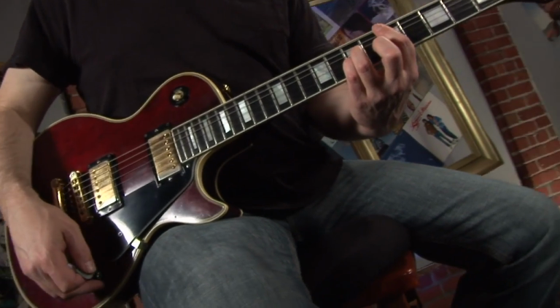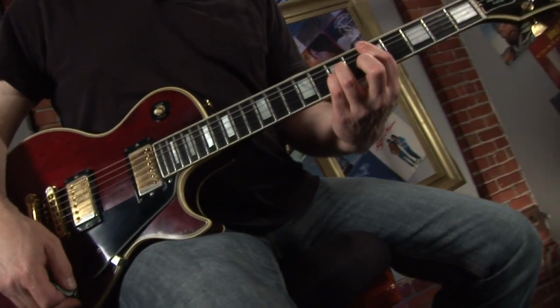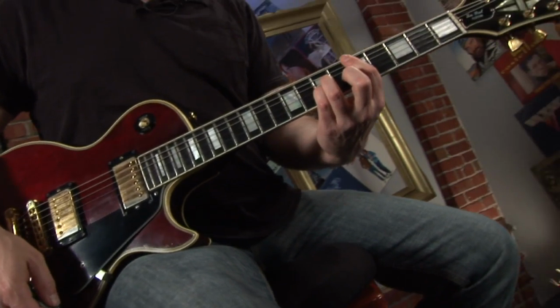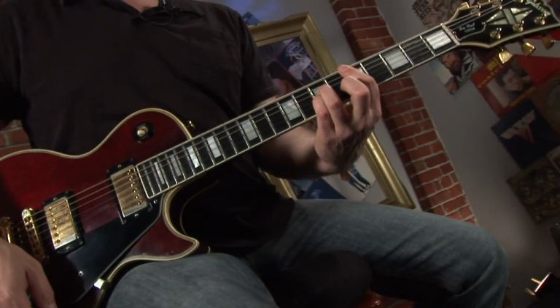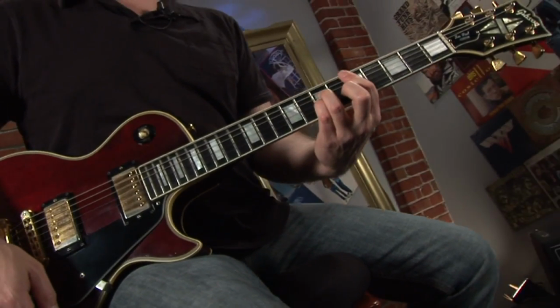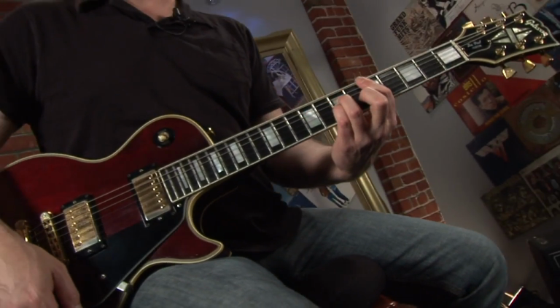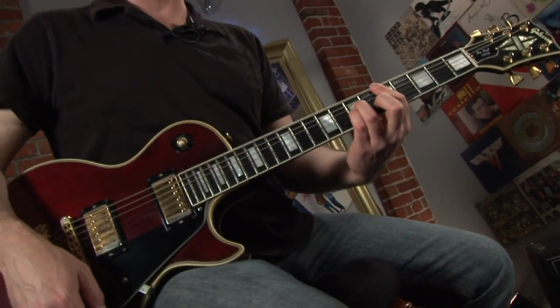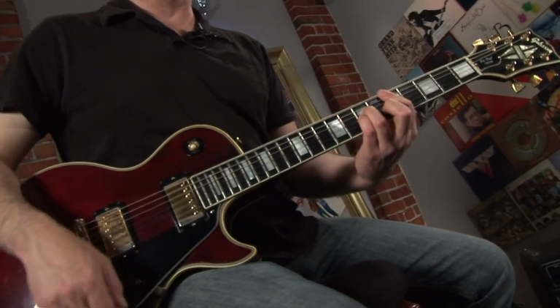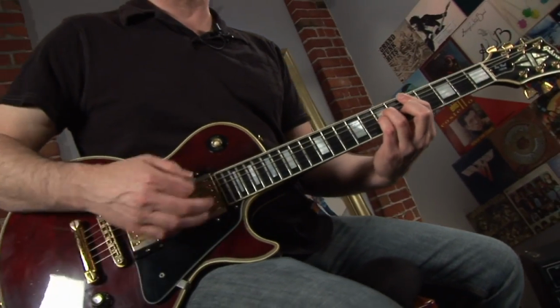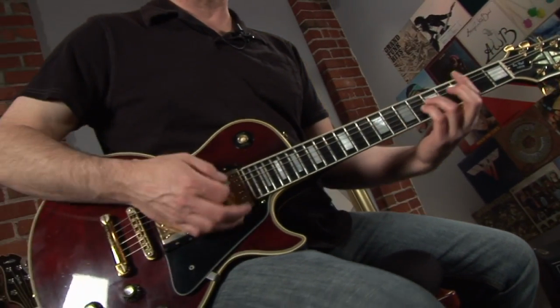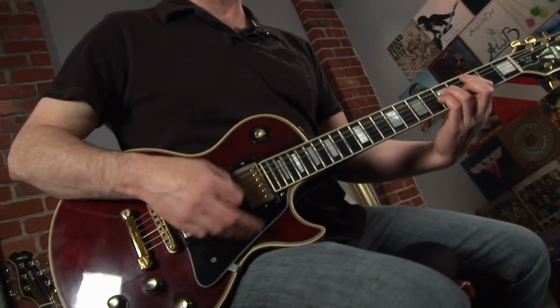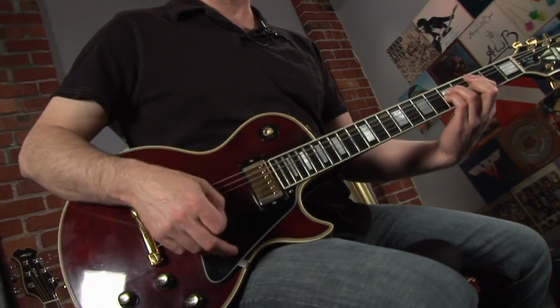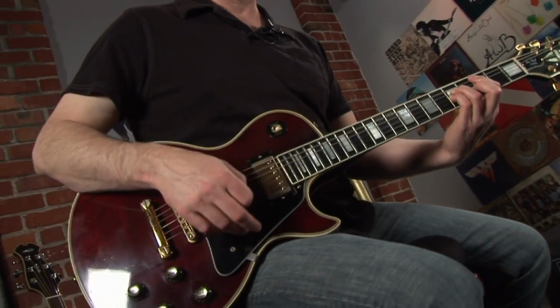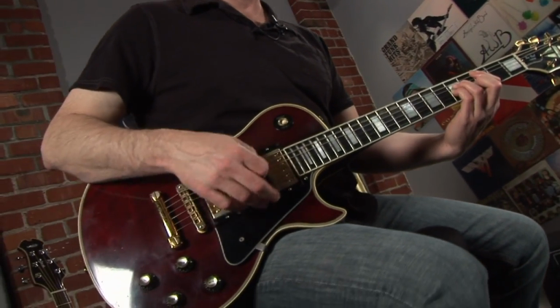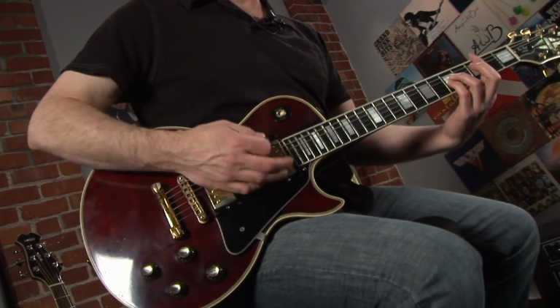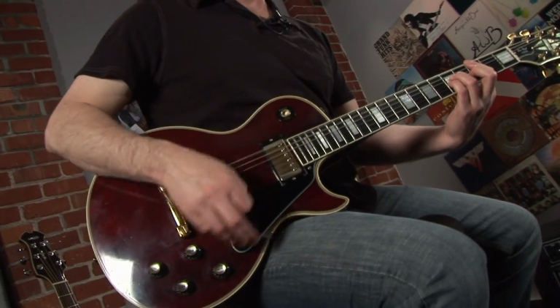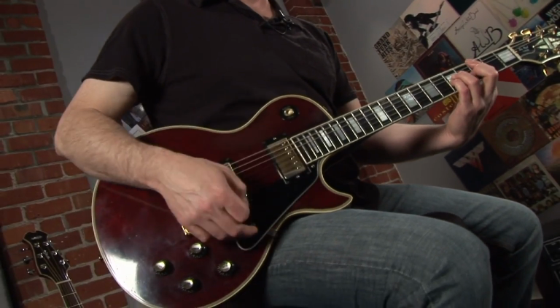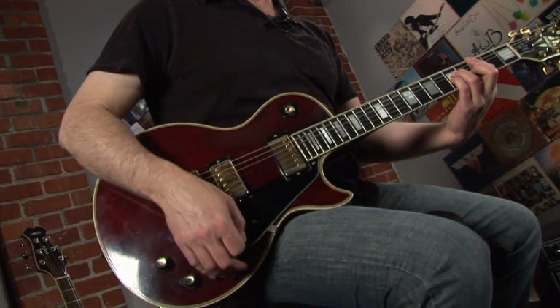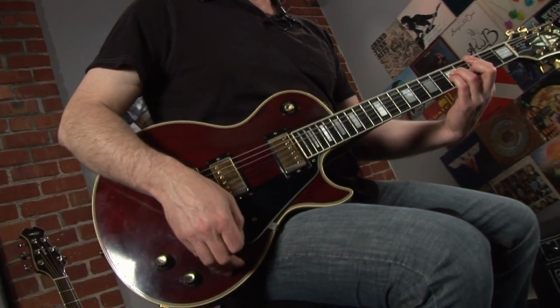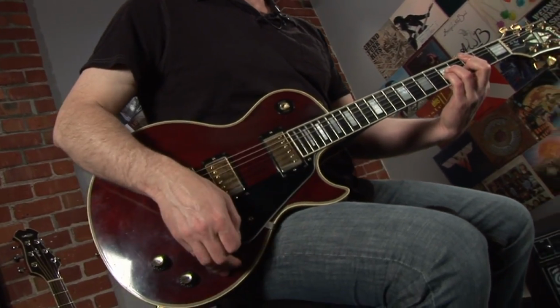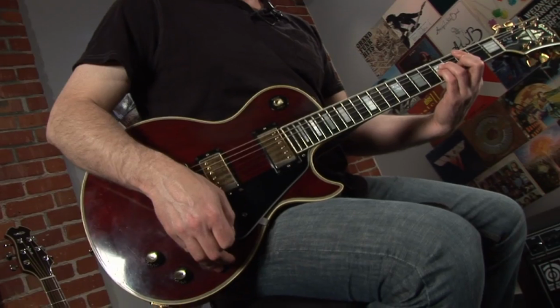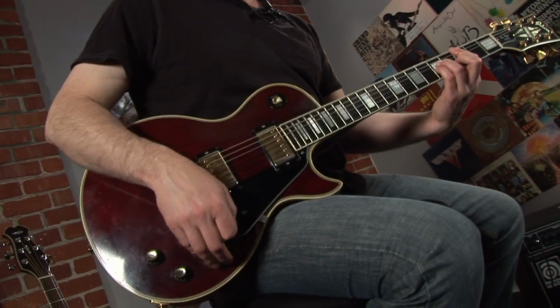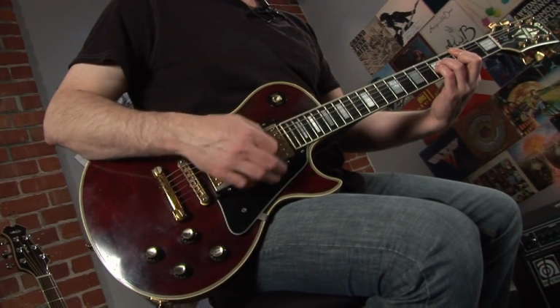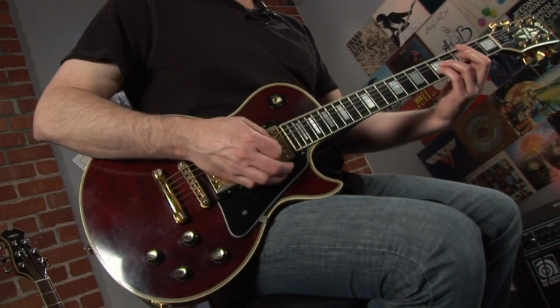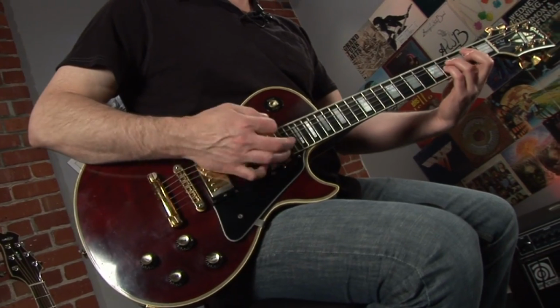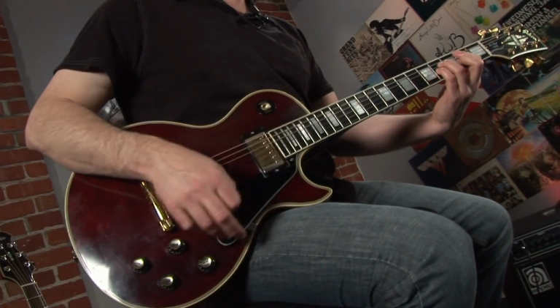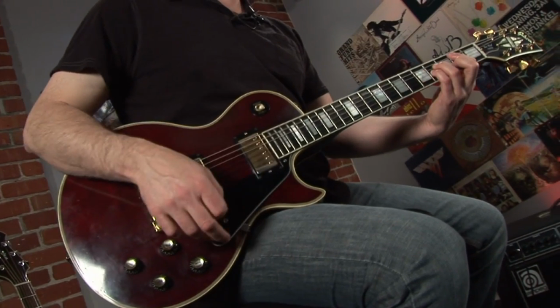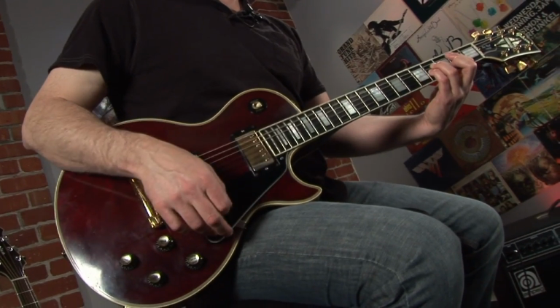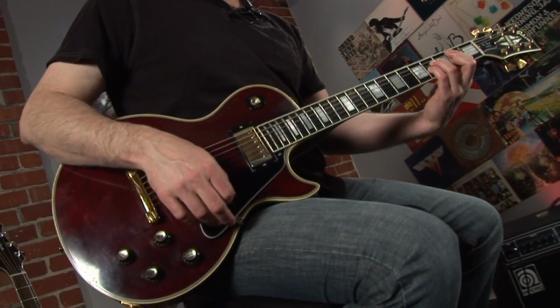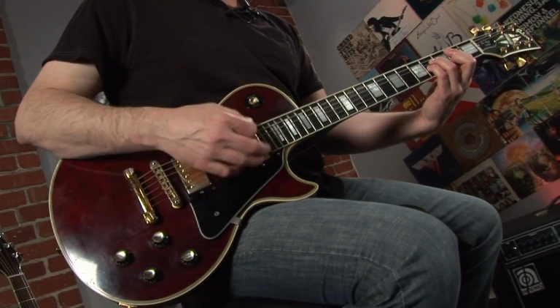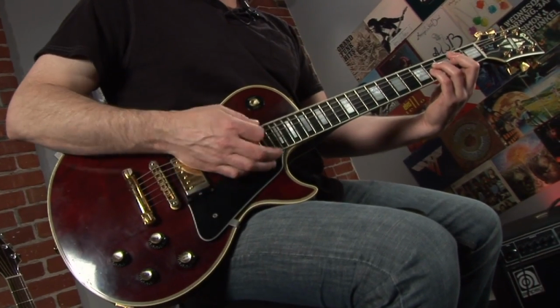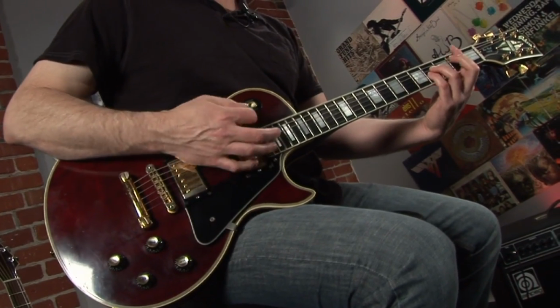Just add the note below the index finger. Instead of this, you get this.